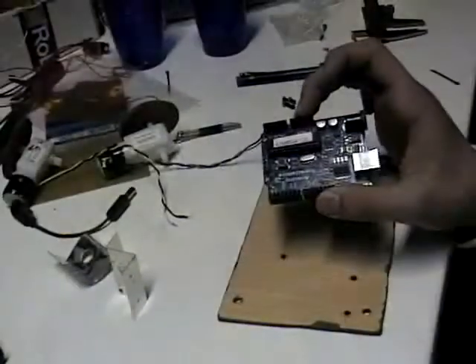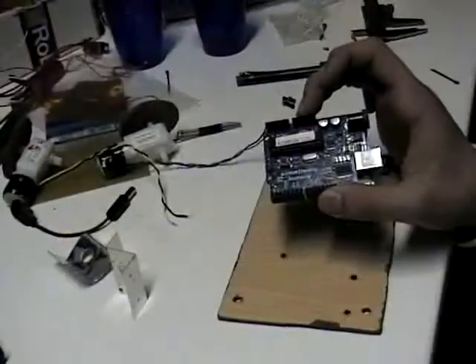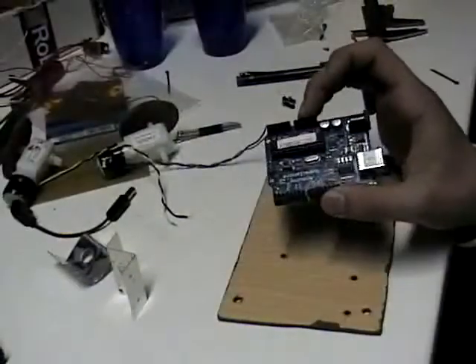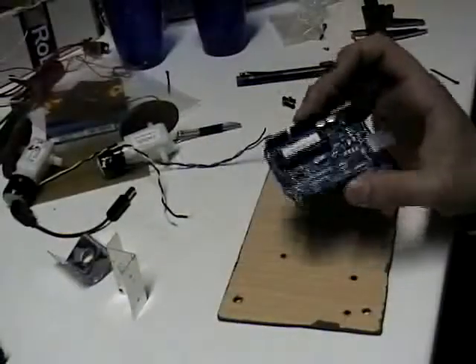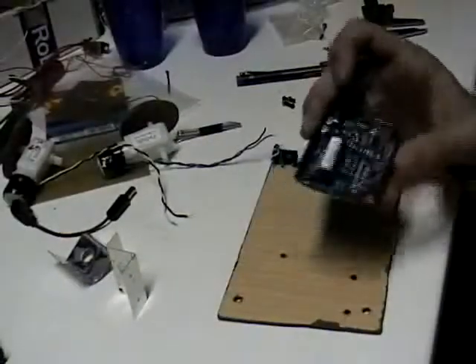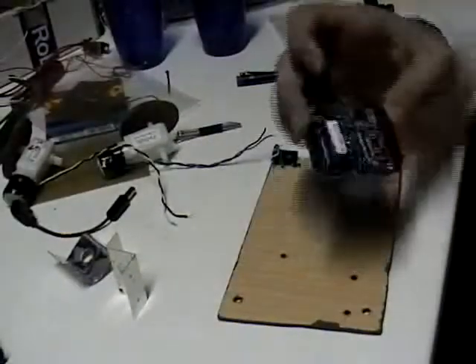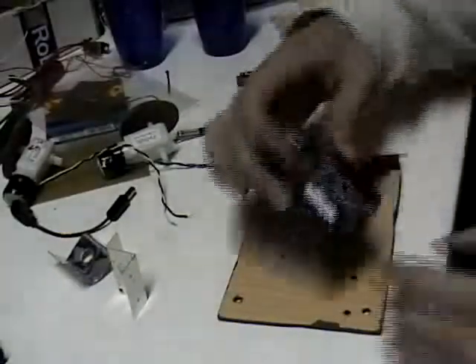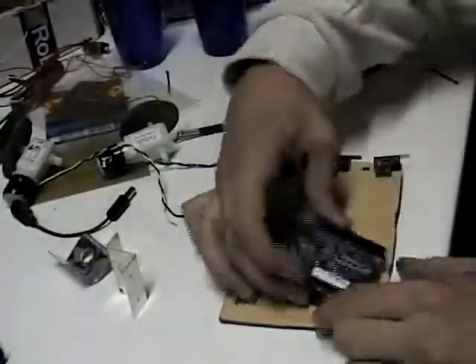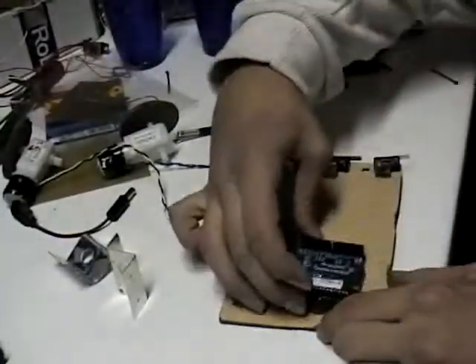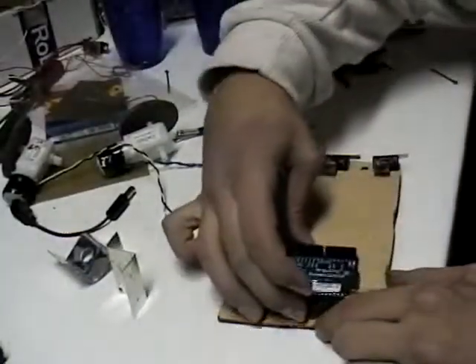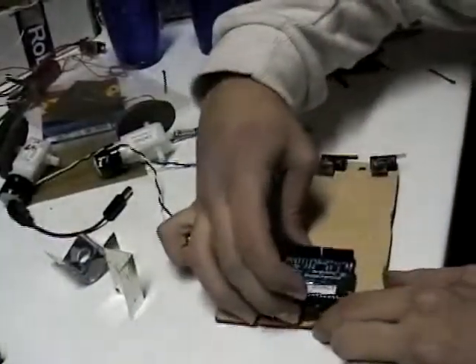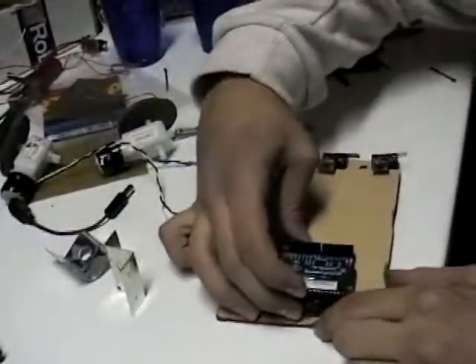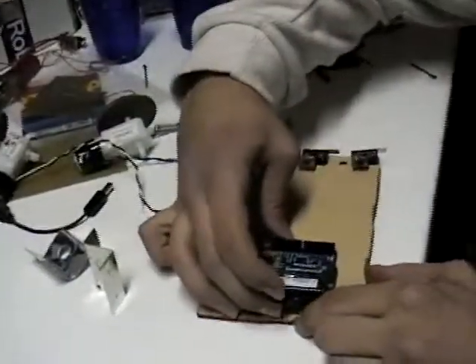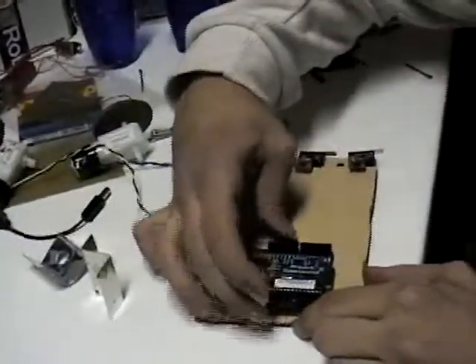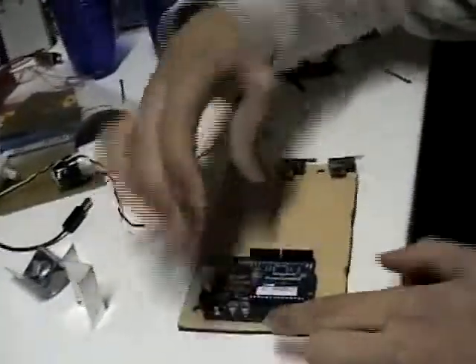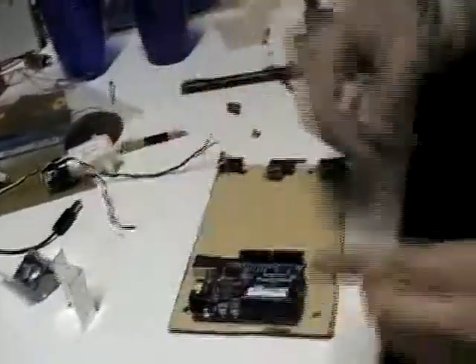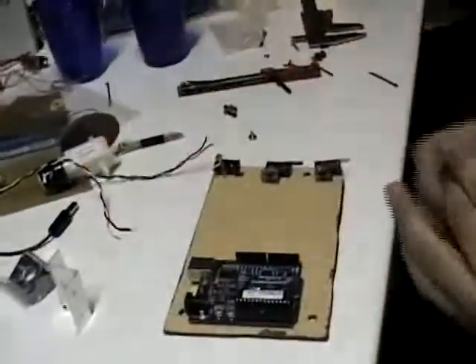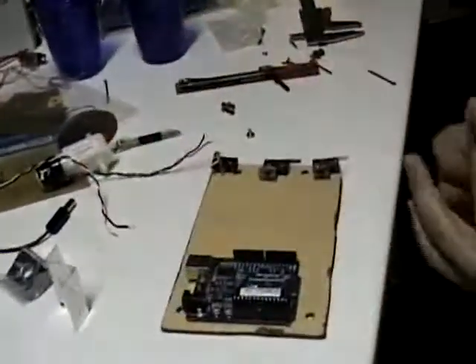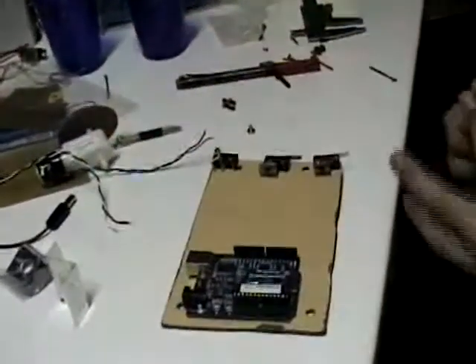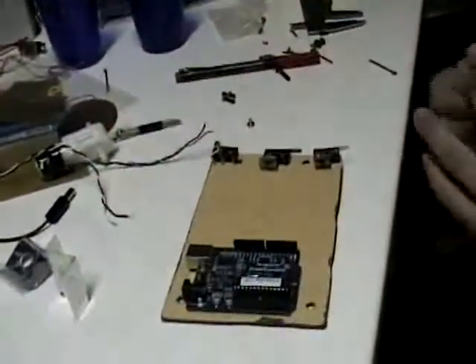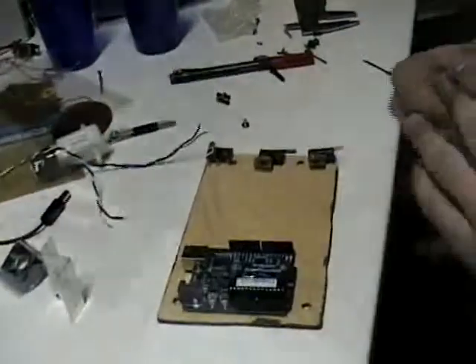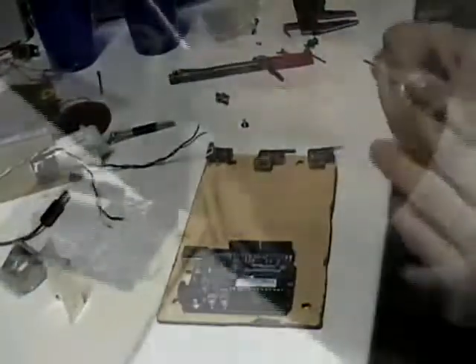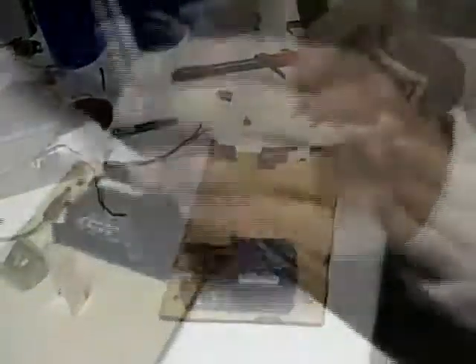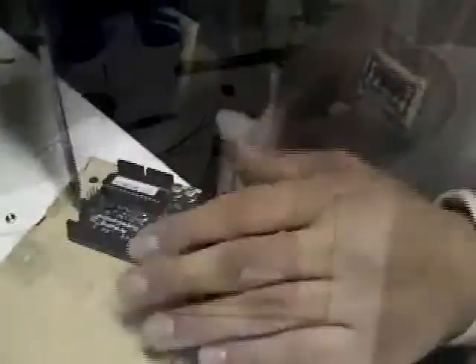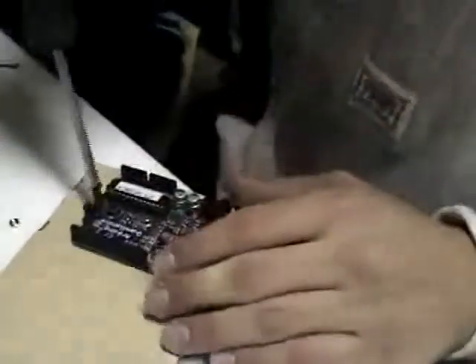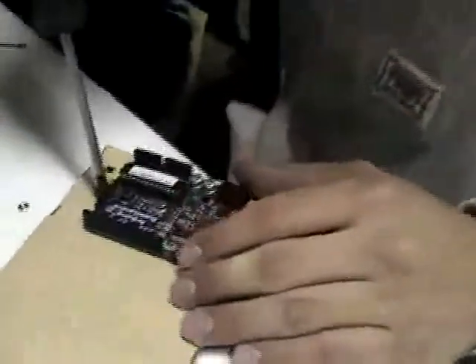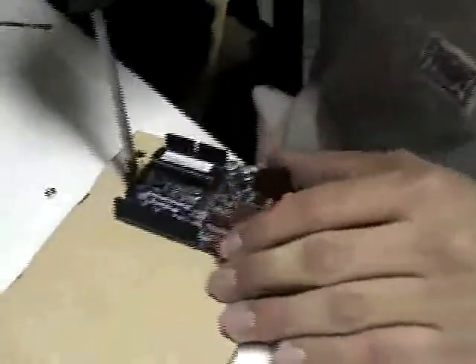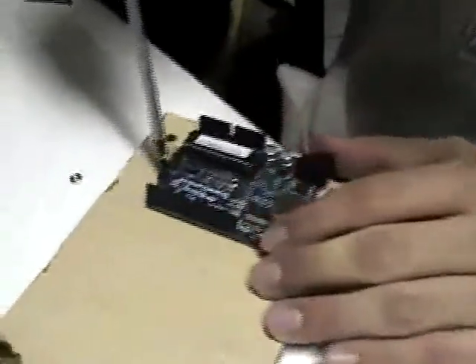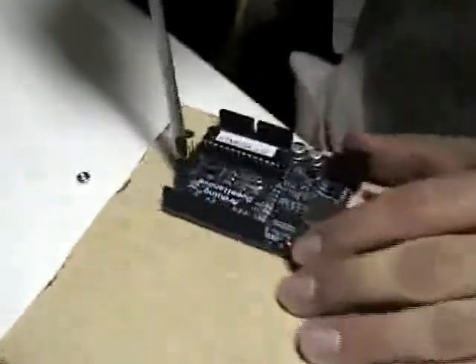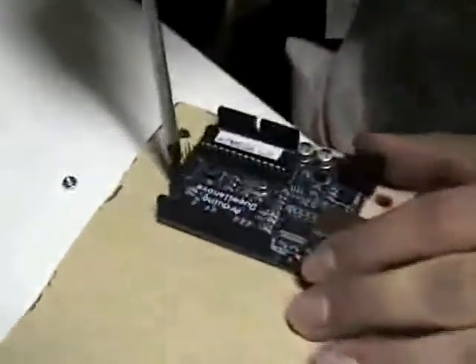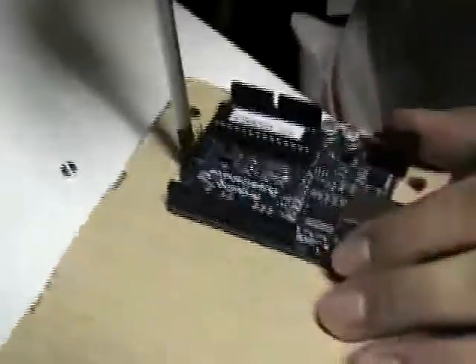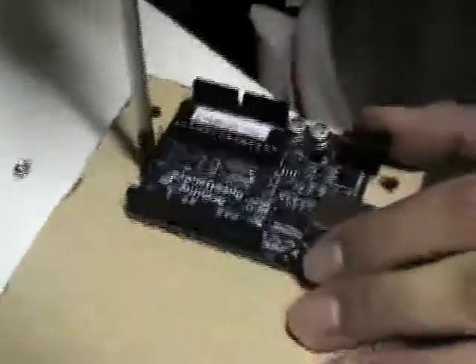The brain is a small board called Arduino 2009. We program it to make the robot work.